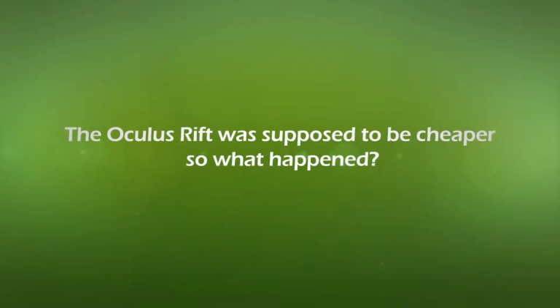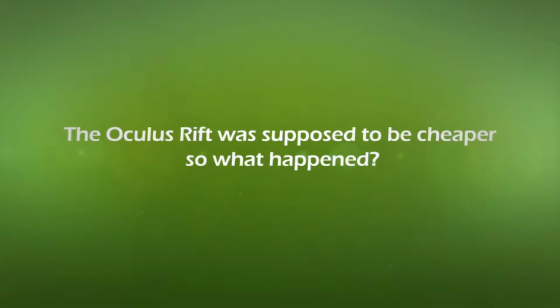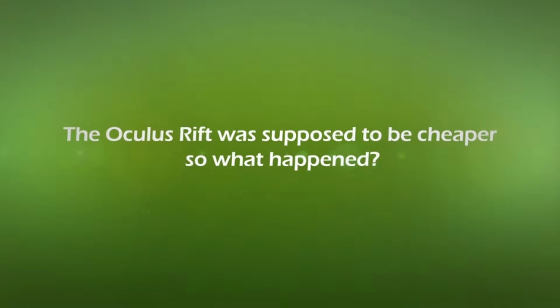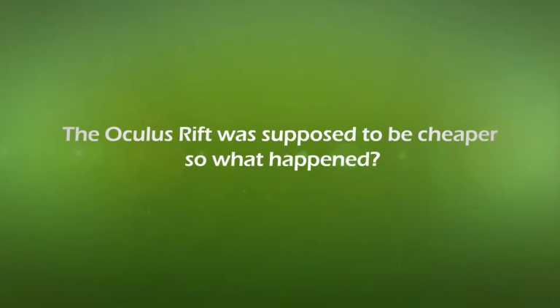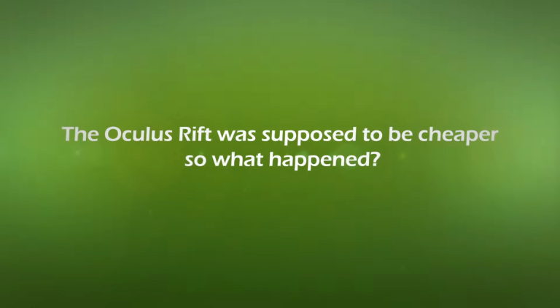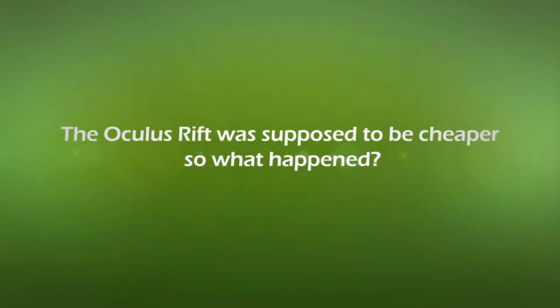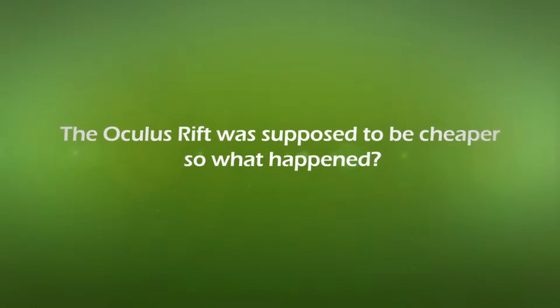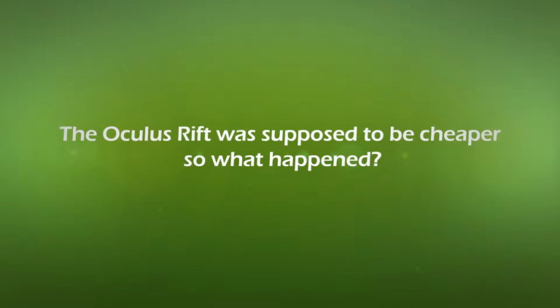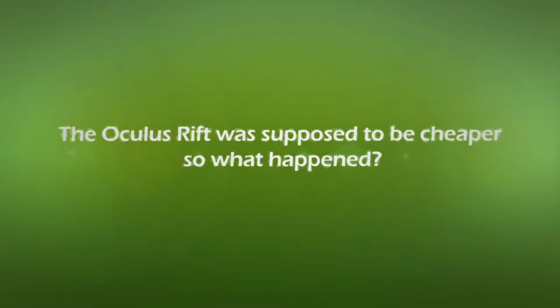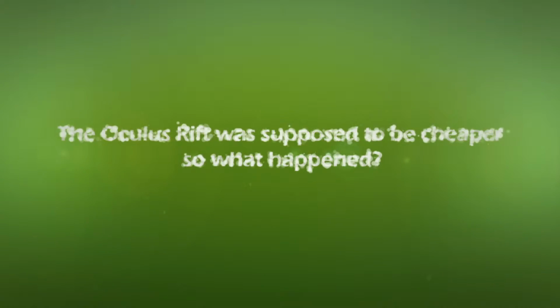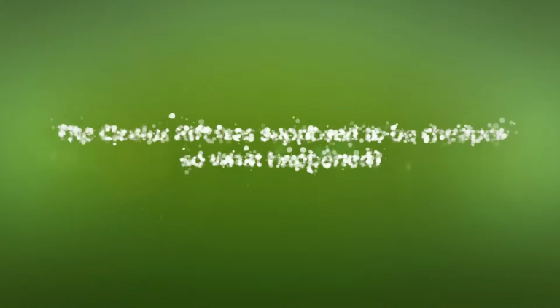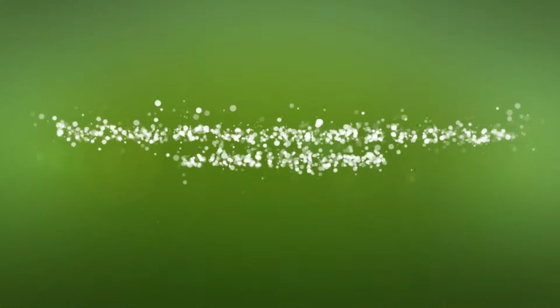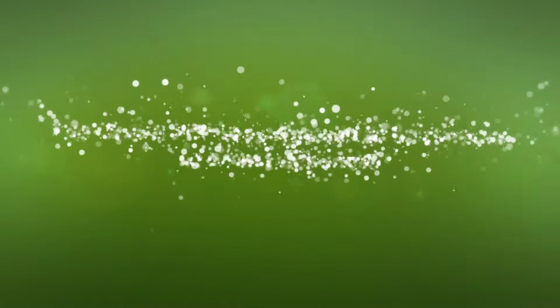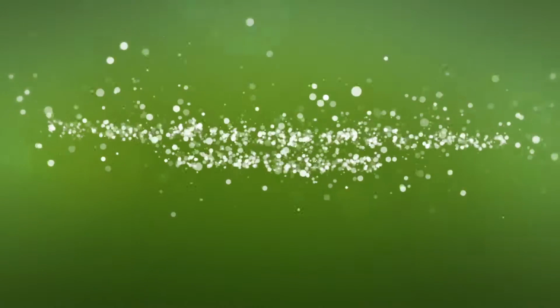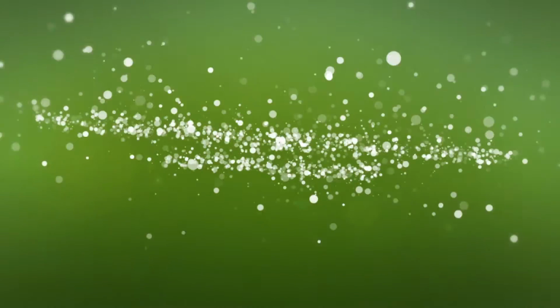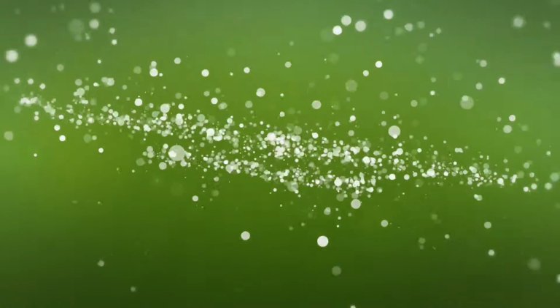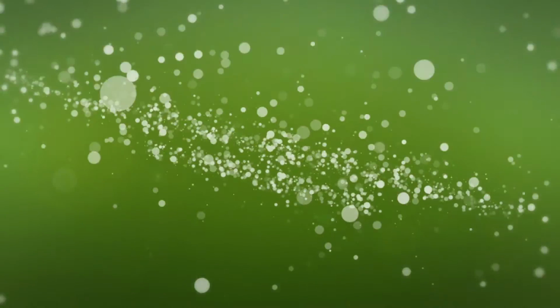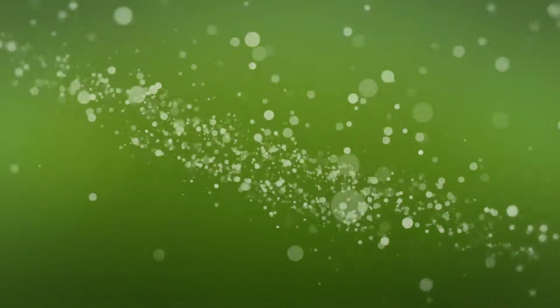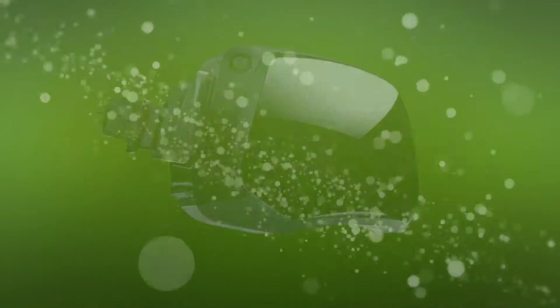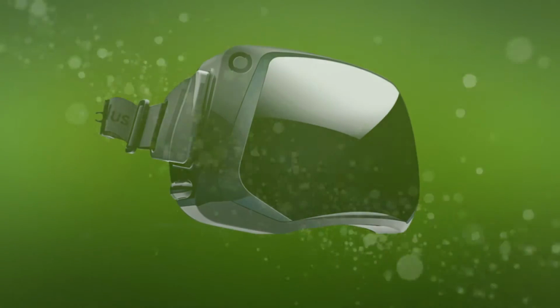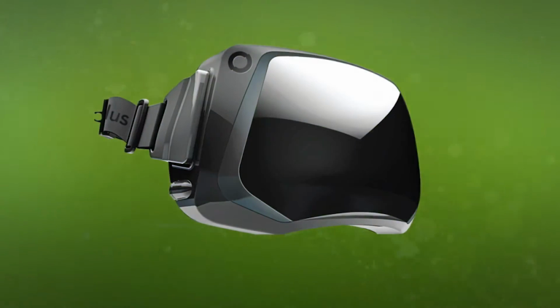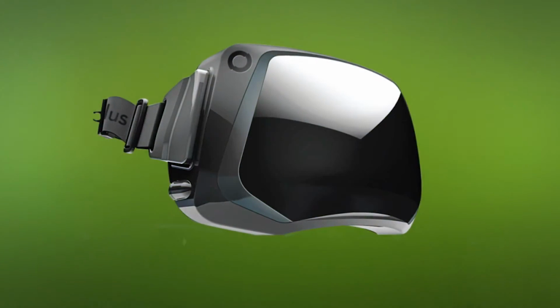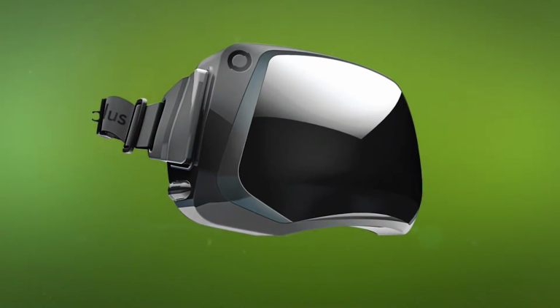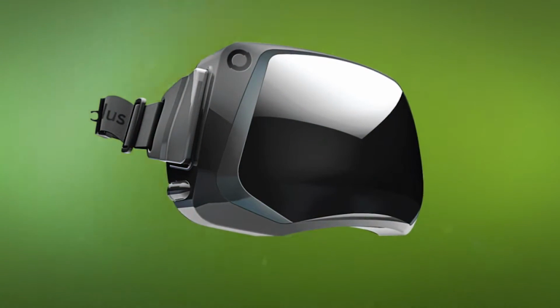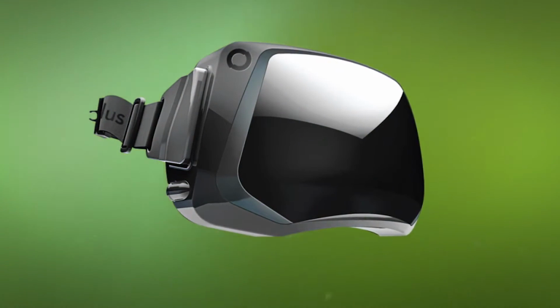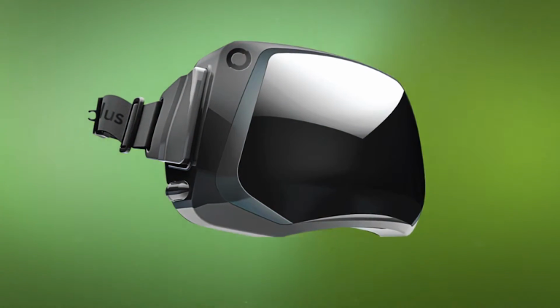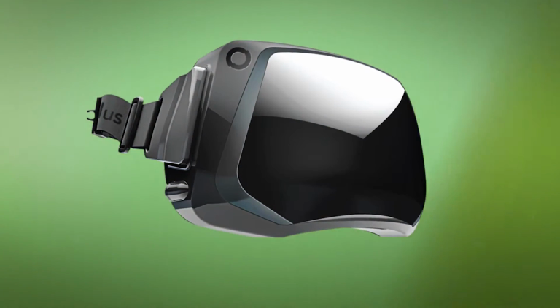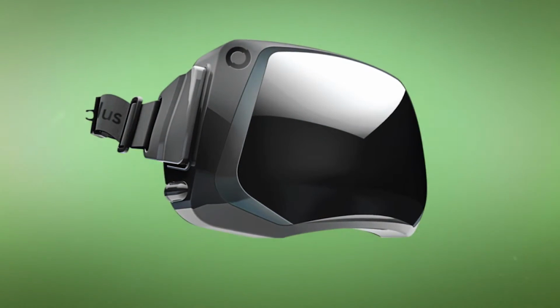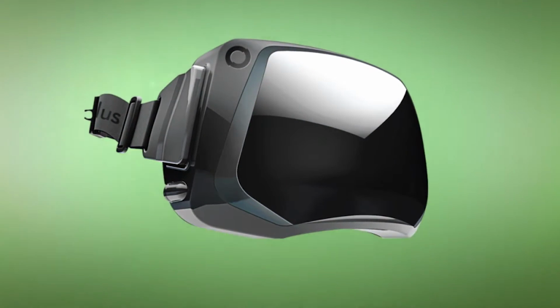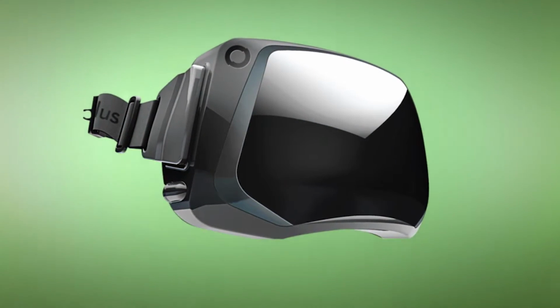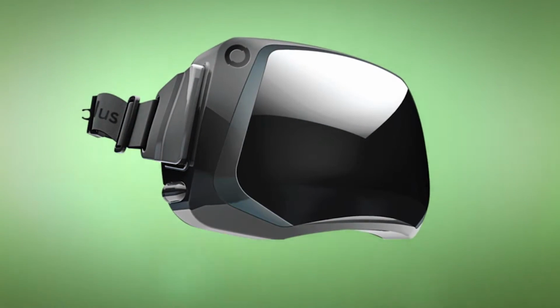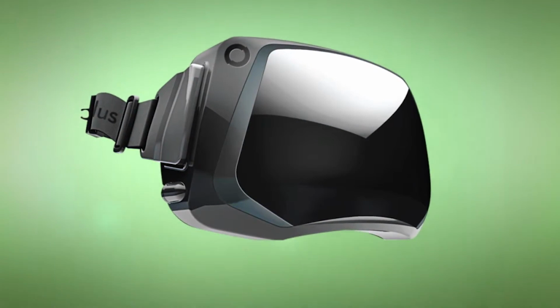How's it going guys, my name is Doocybrook and welcome back to another quick update video. The Oculus Rift was supposed to be cheaper — so what happened?